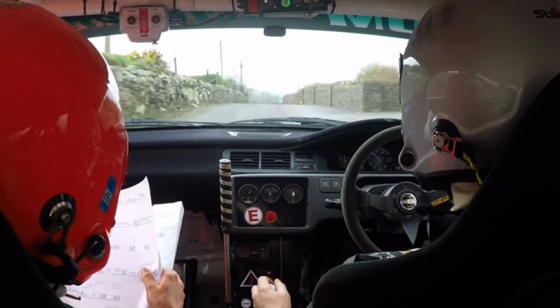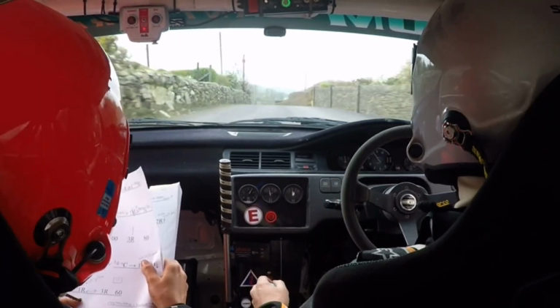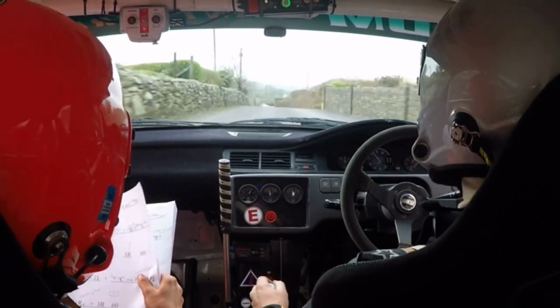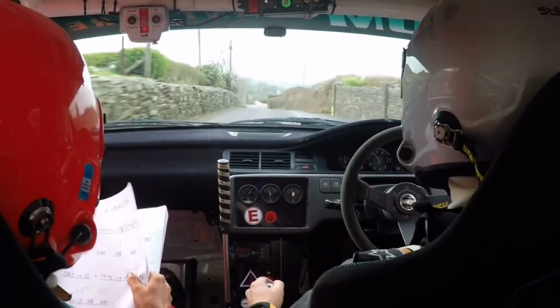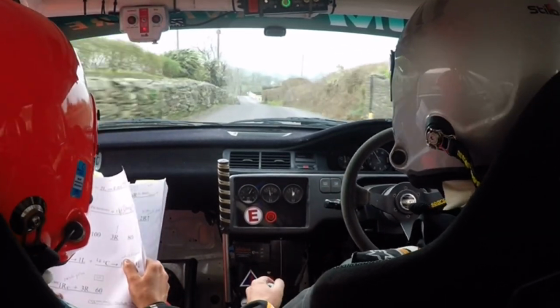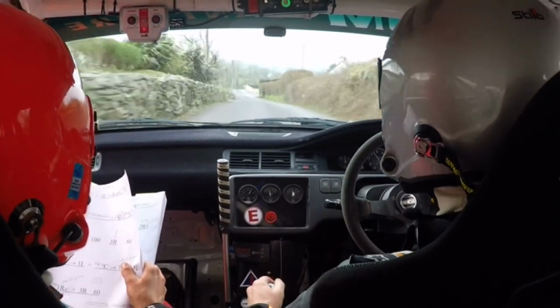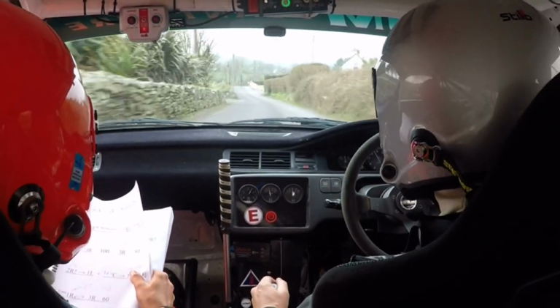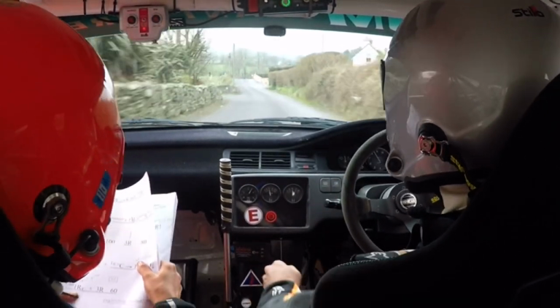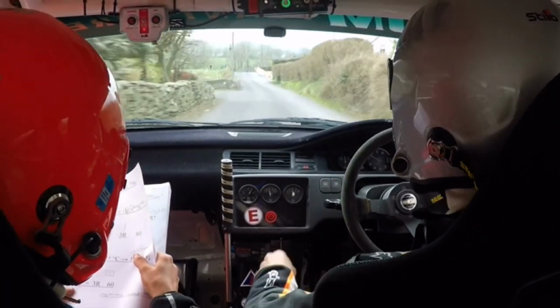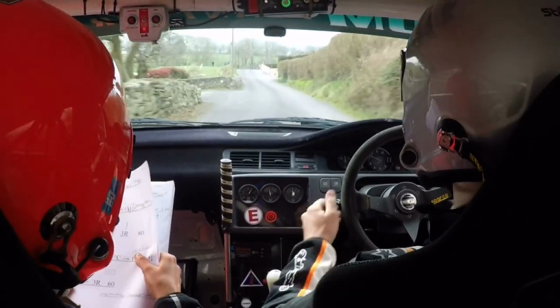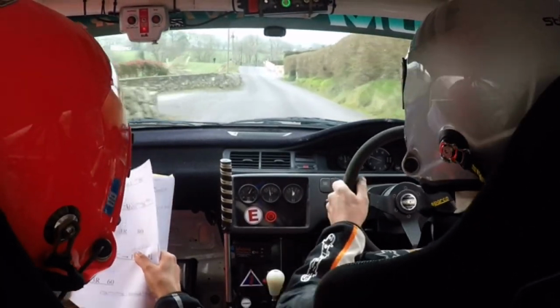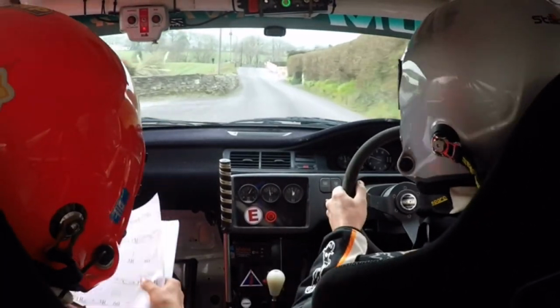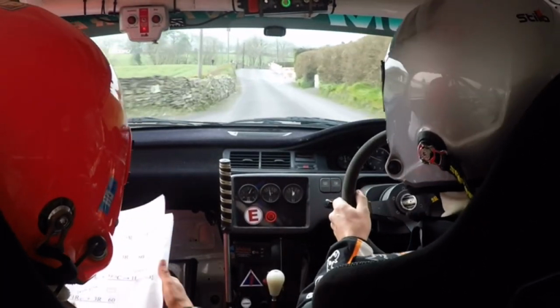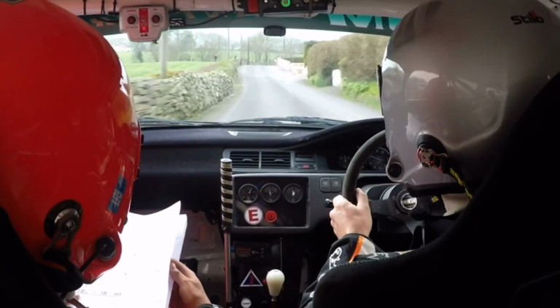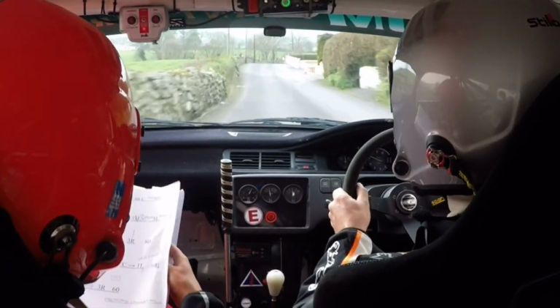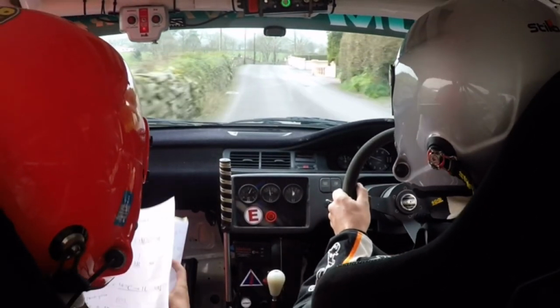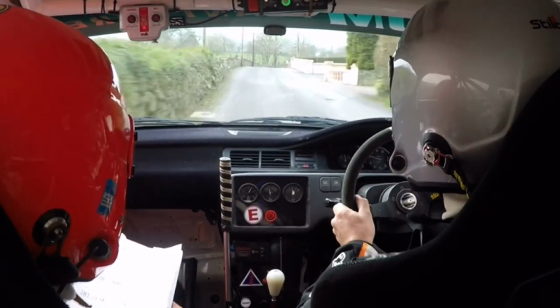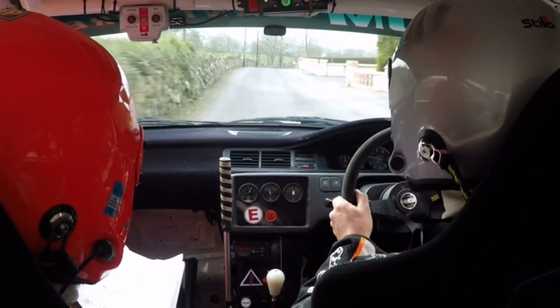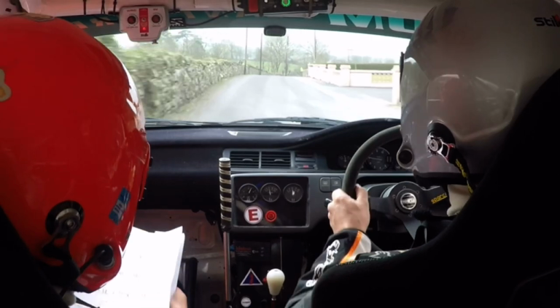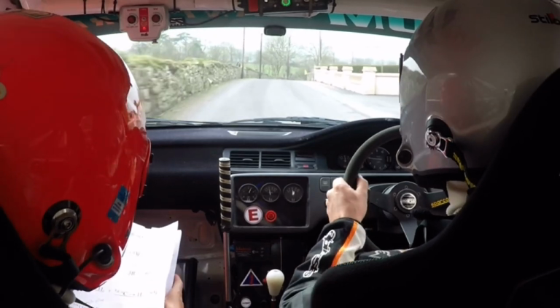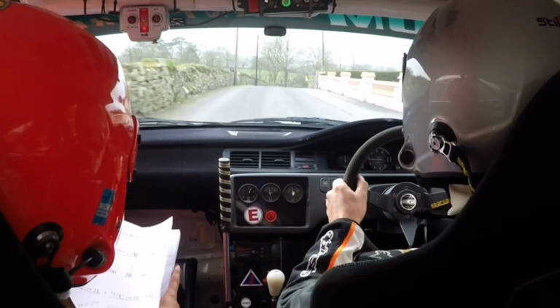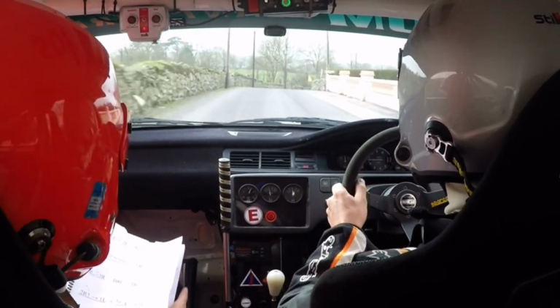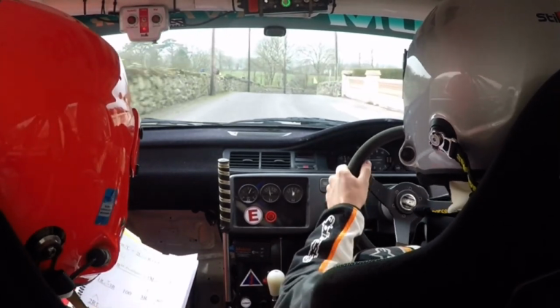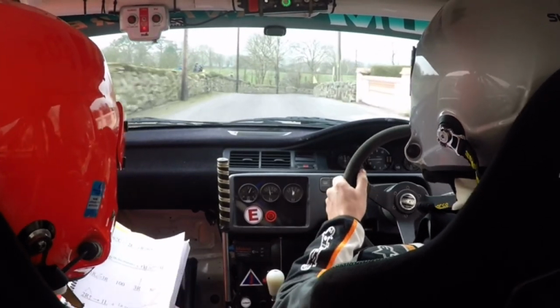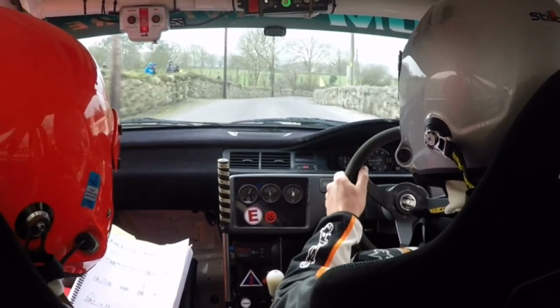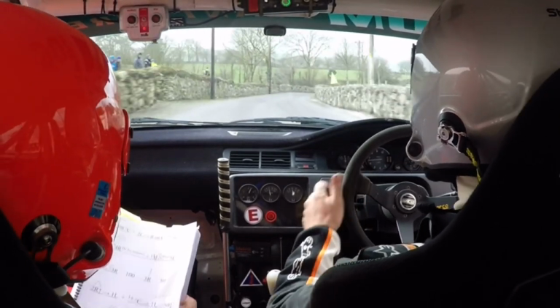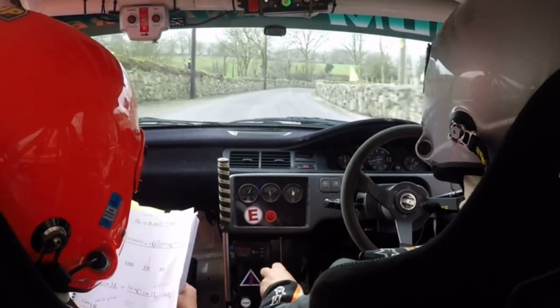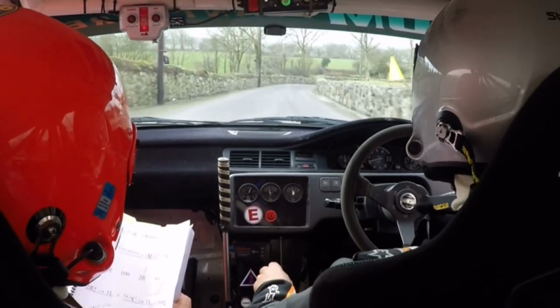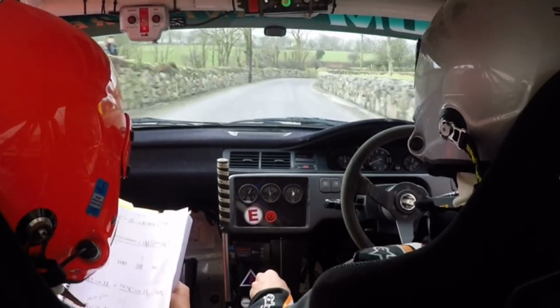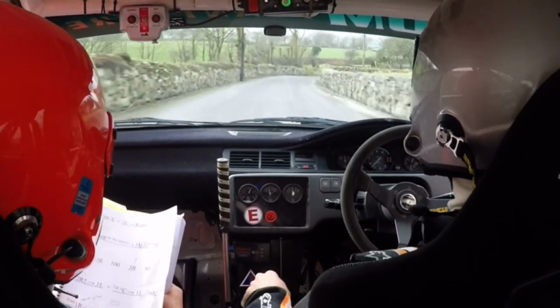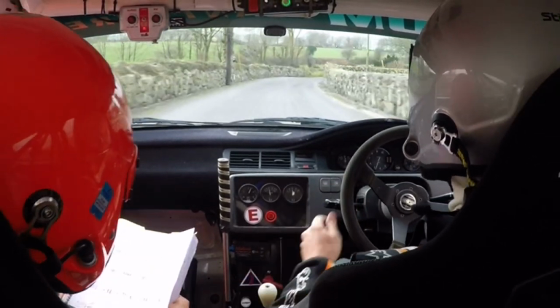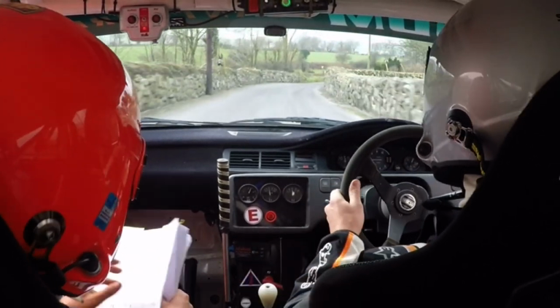Downhill, care. 1 right, down here, care over crest. 3 right, 60. 3 right, 60.